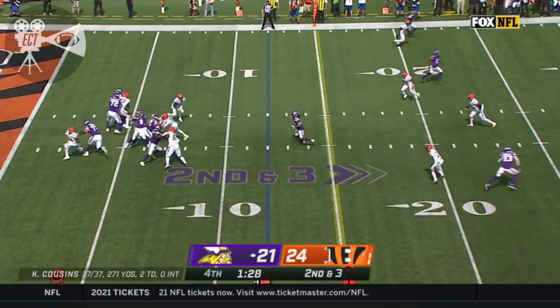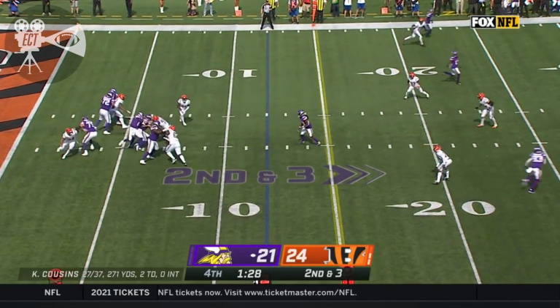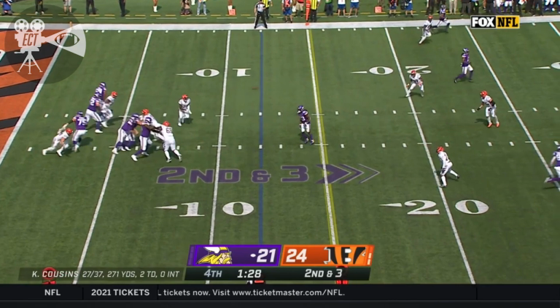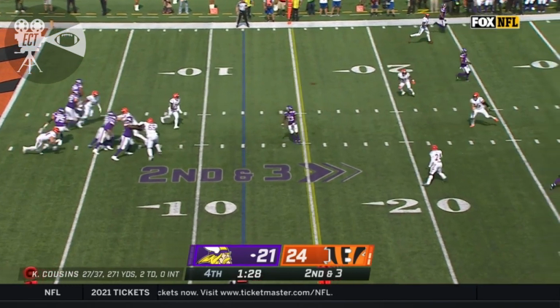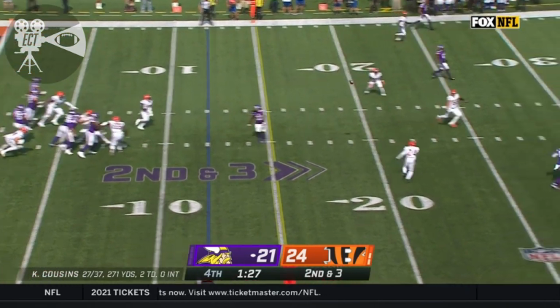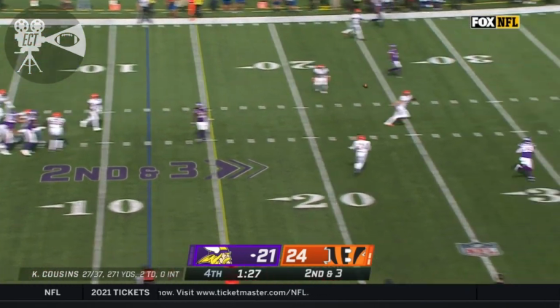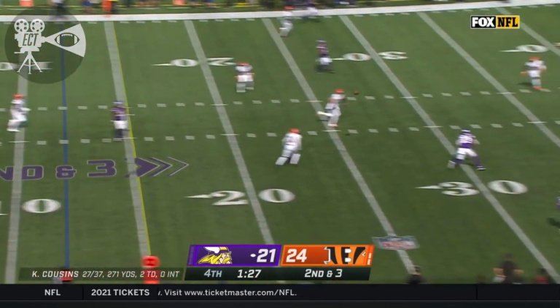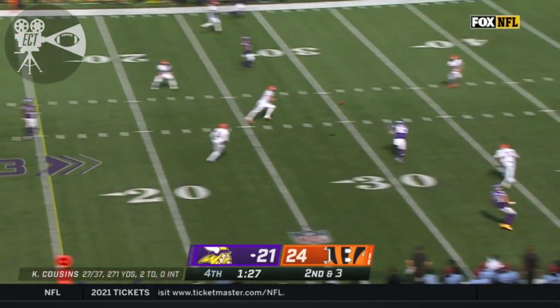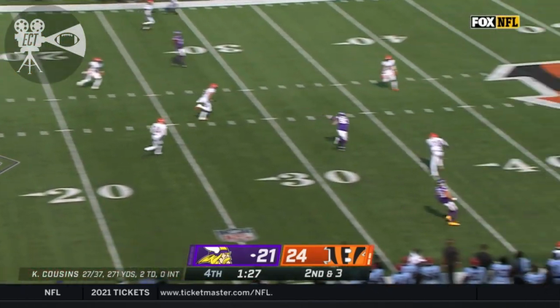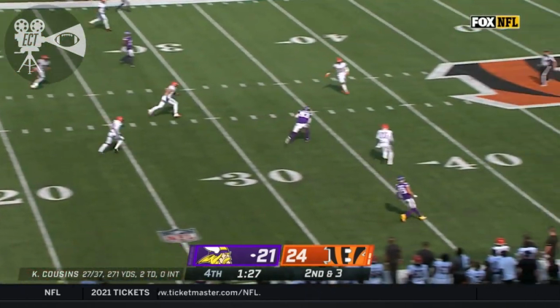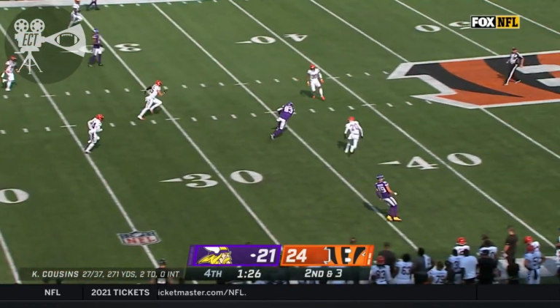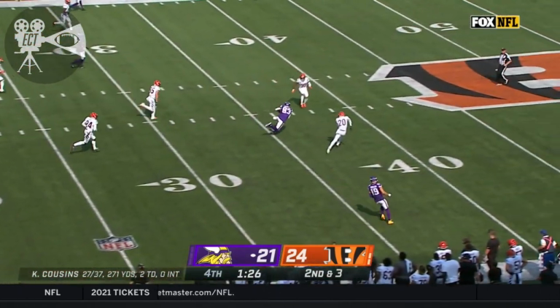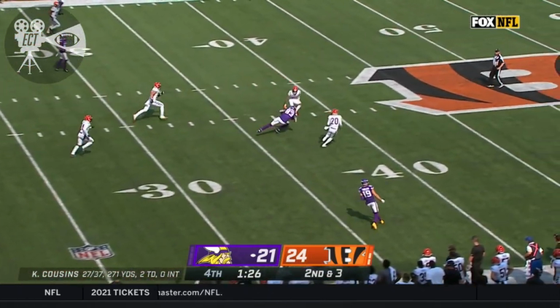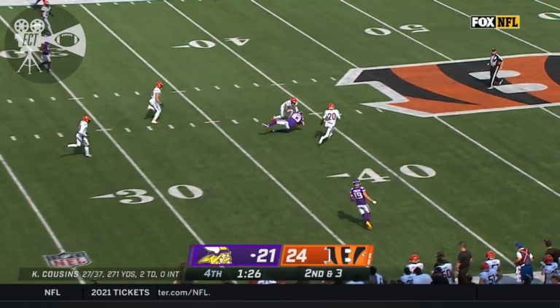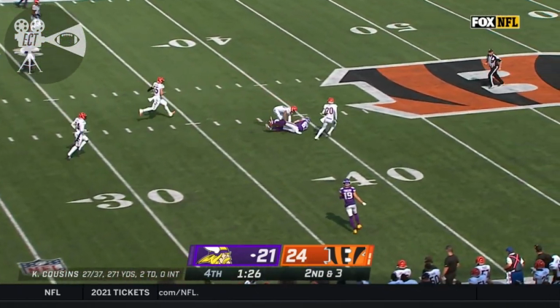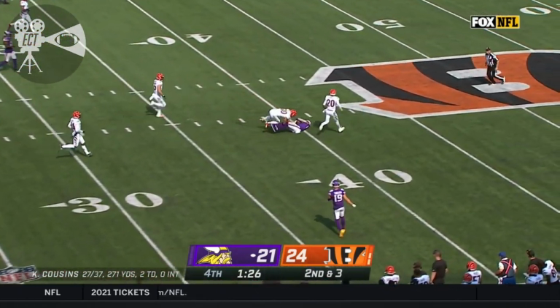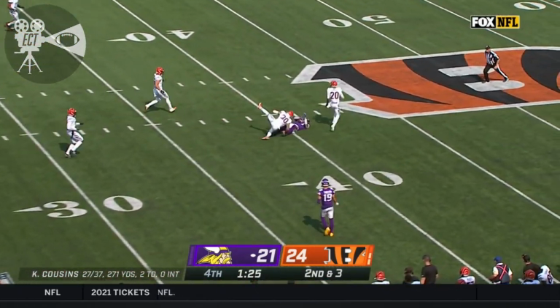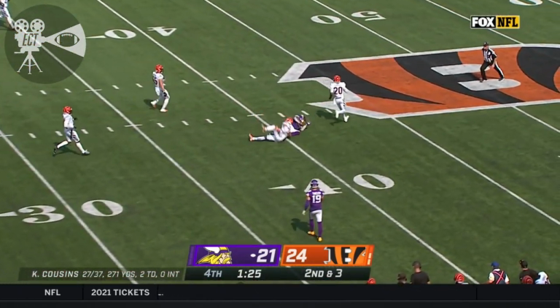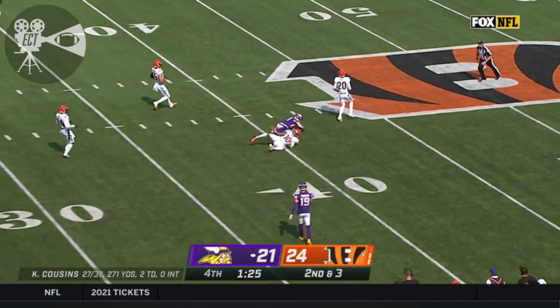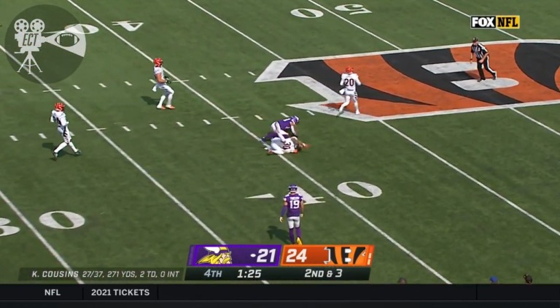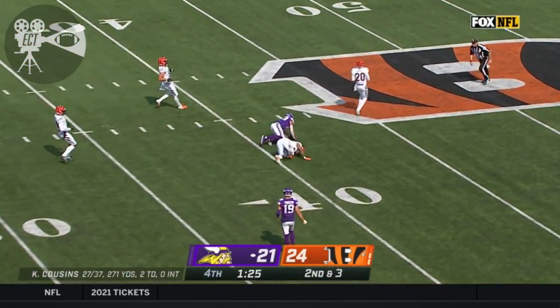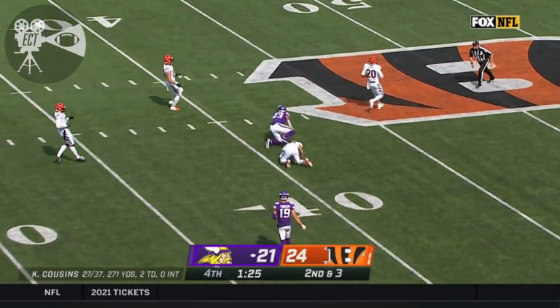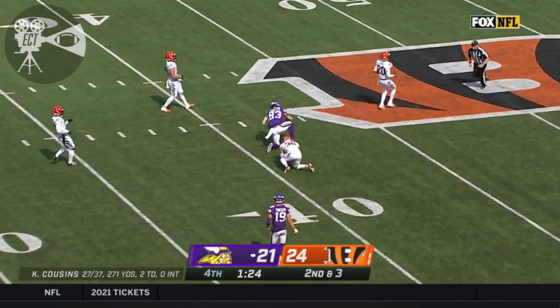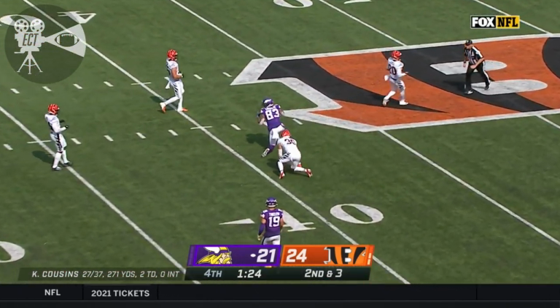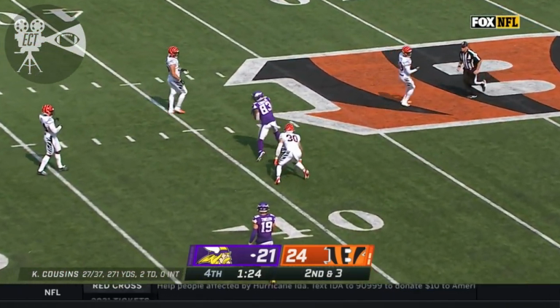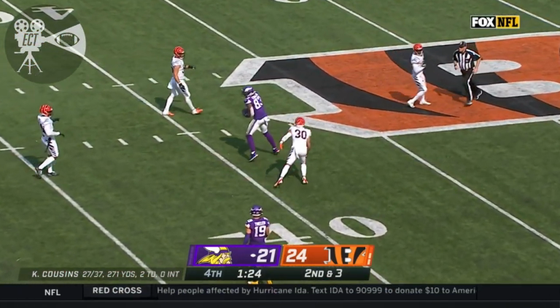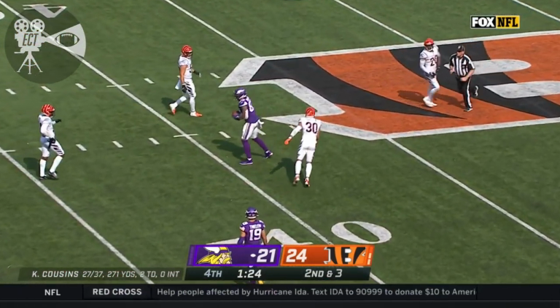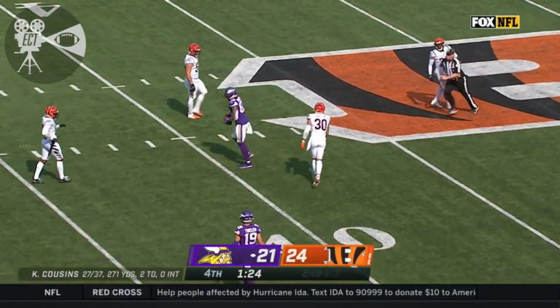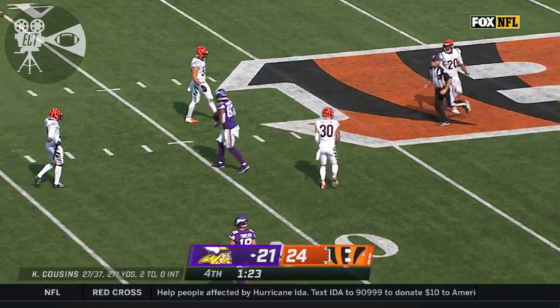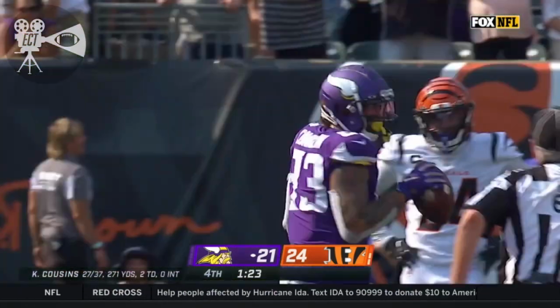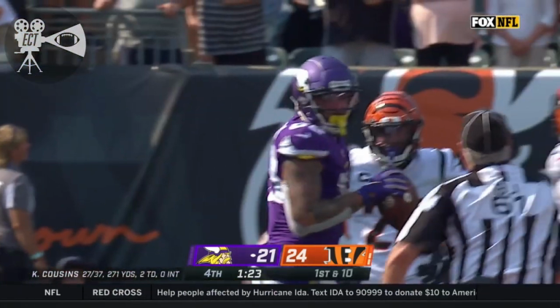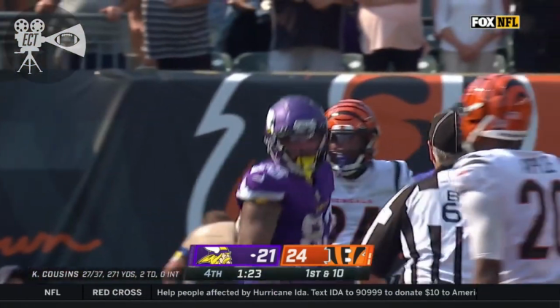Cousins has time. He's hit as he throws. Middle of the field — it's the tight end, Tyler Conklin, to the 40.